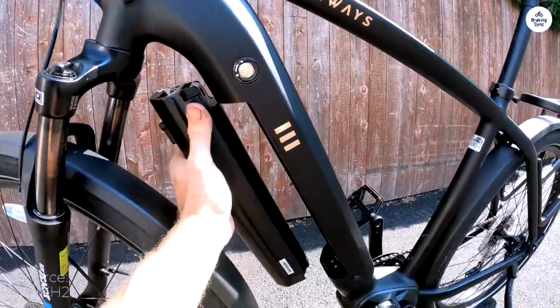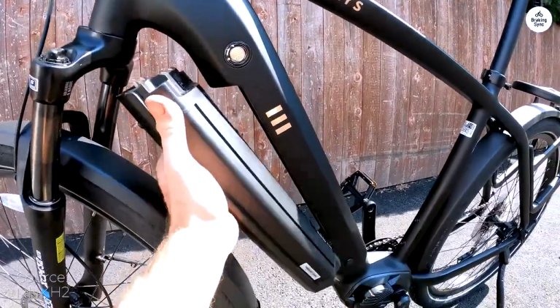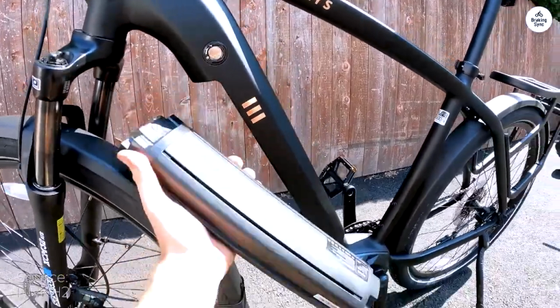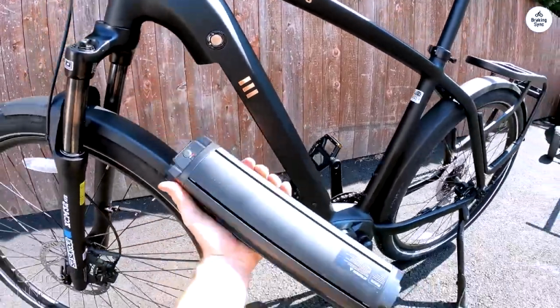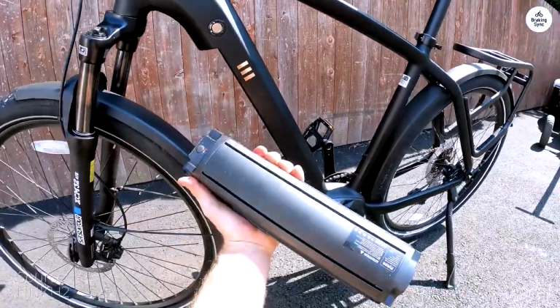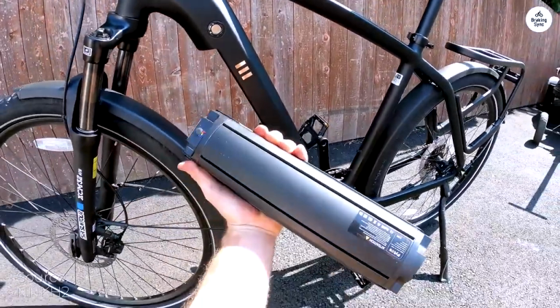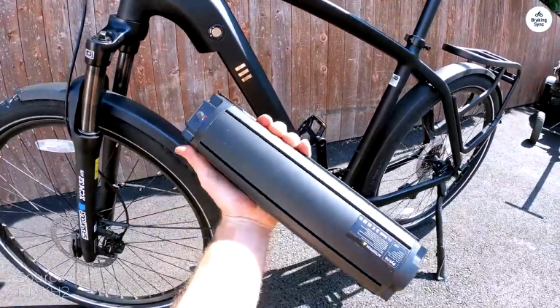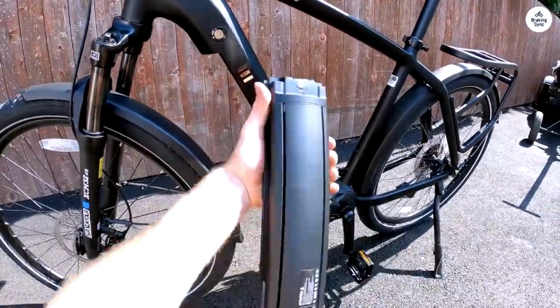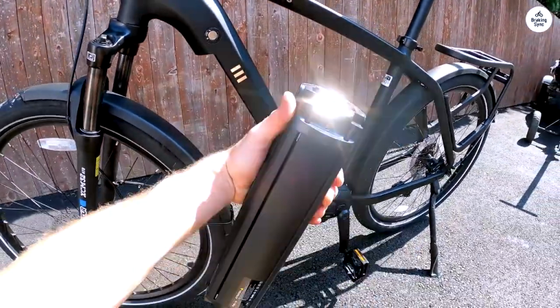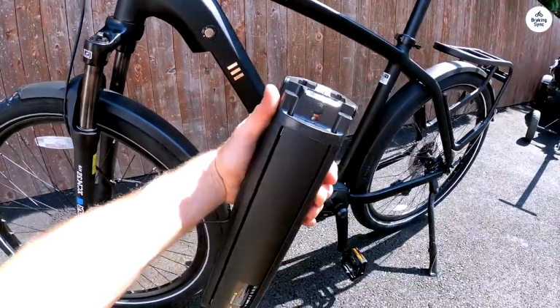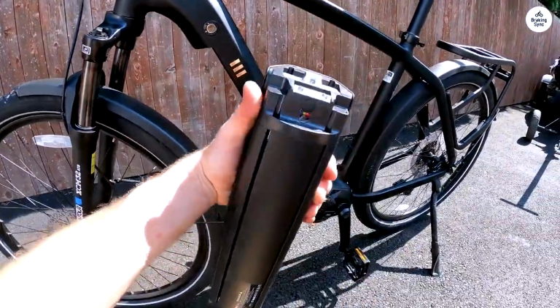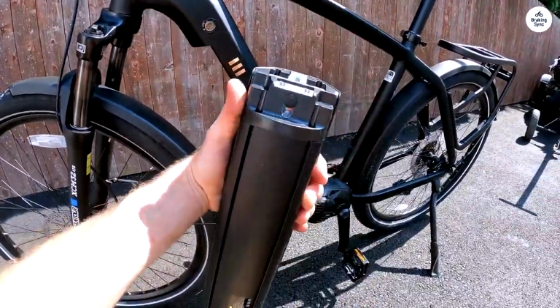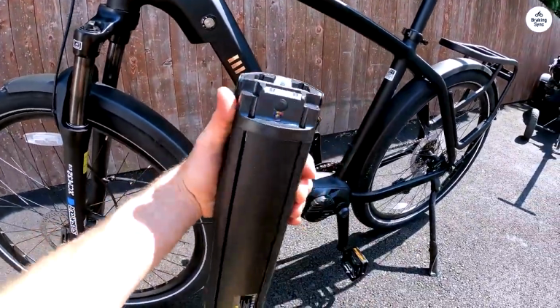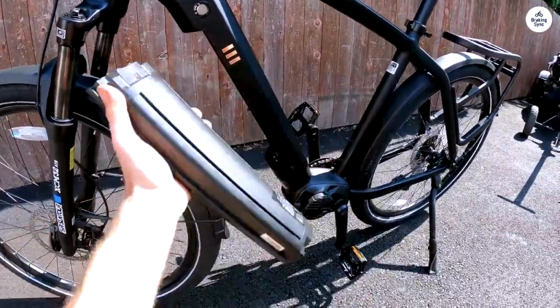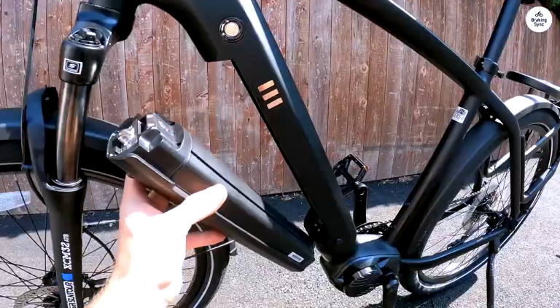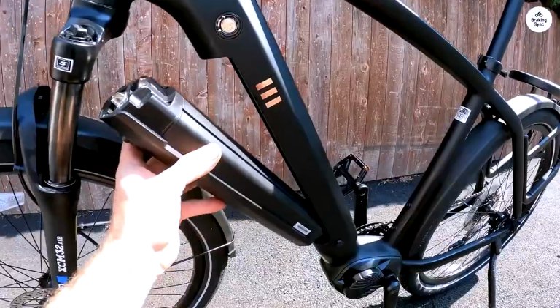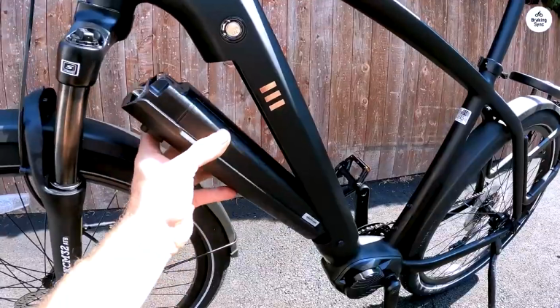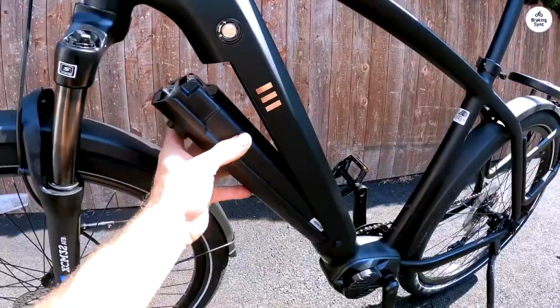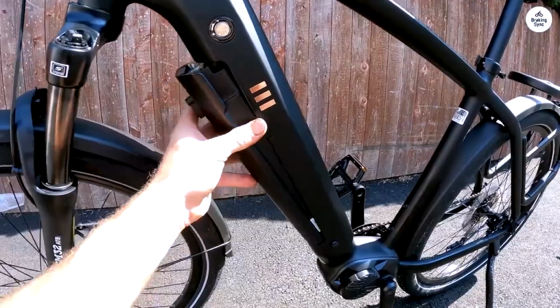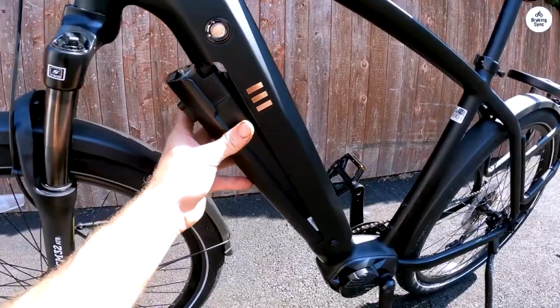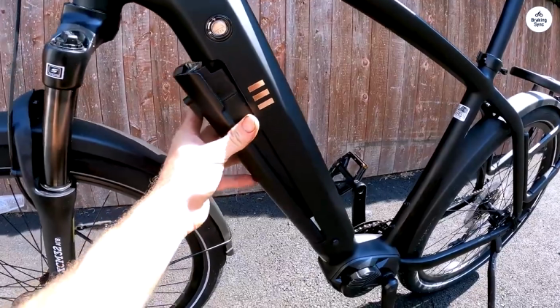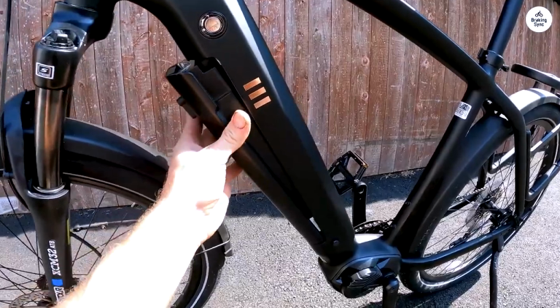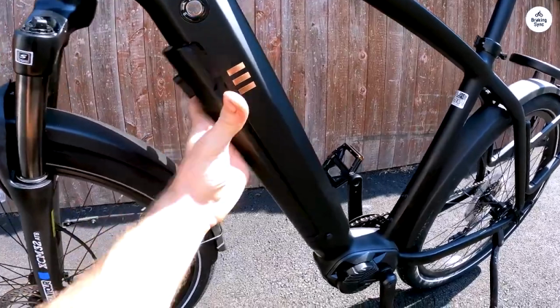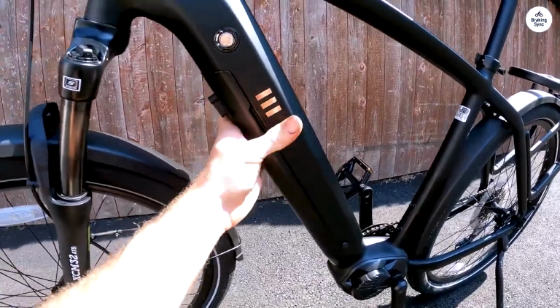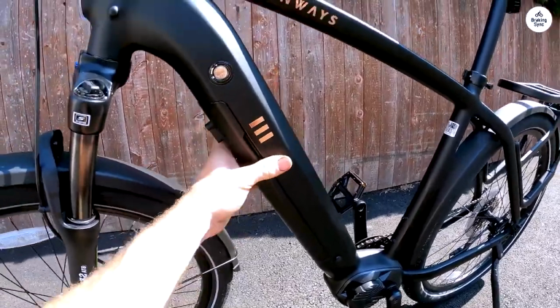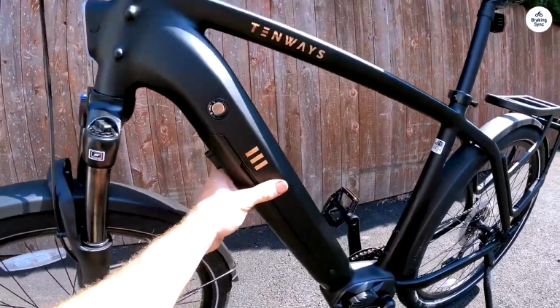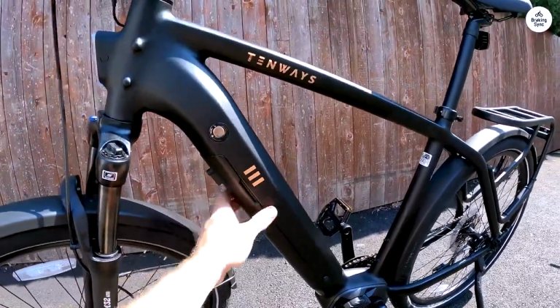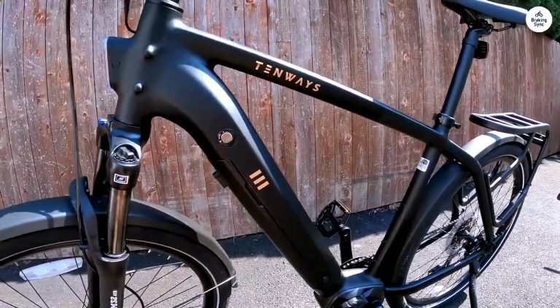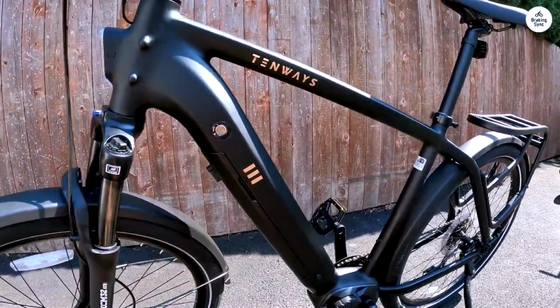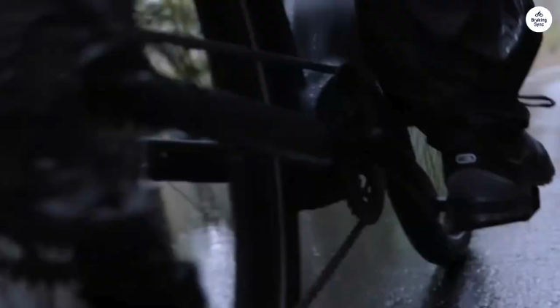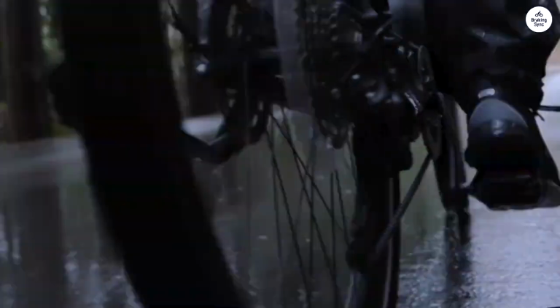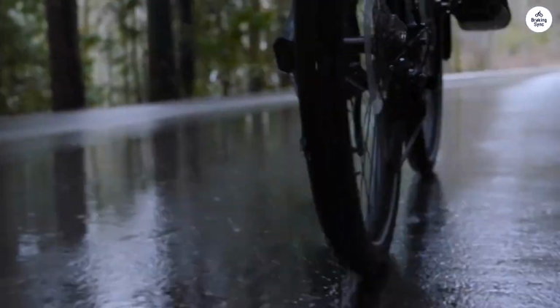The bike arrived partially assembled with a luggage rack and mudguard. The remaining assembly was straightforward and easy to follow.